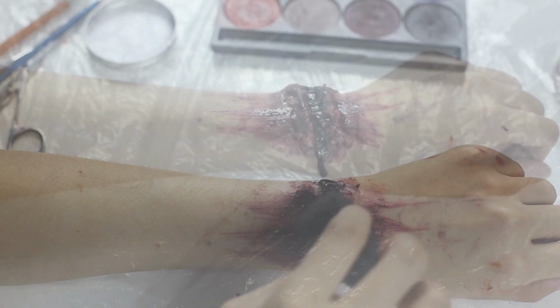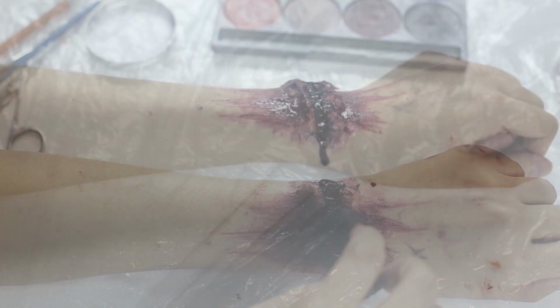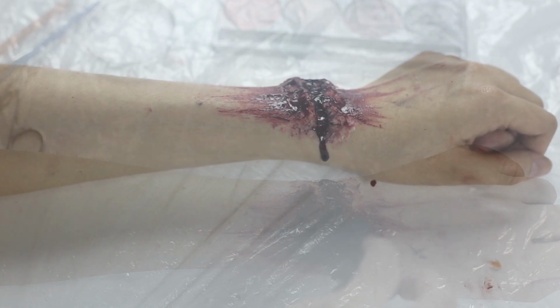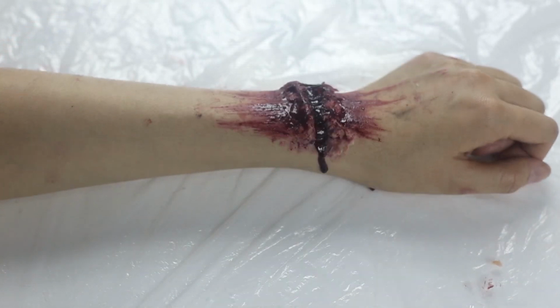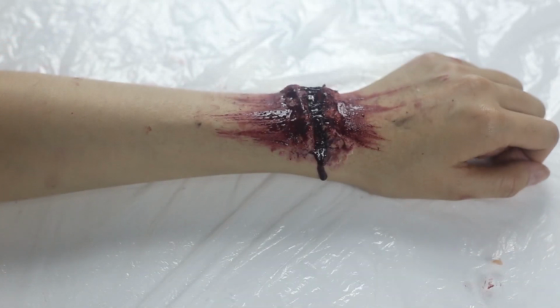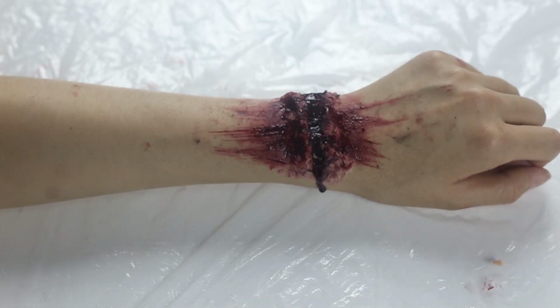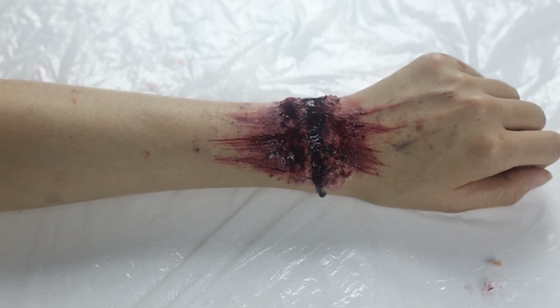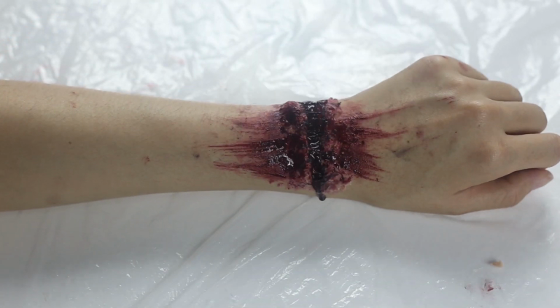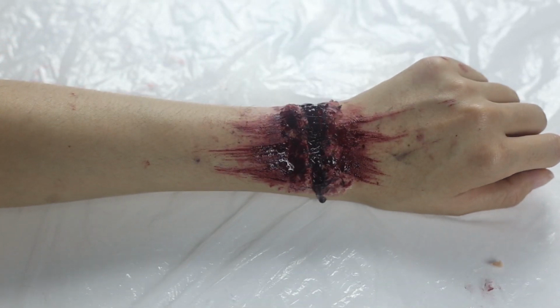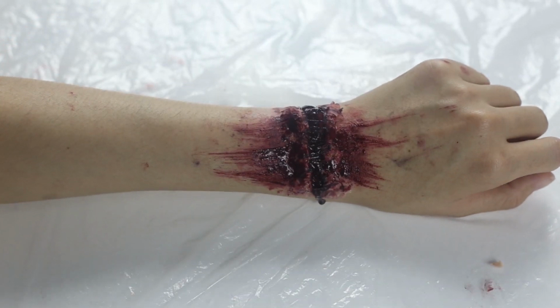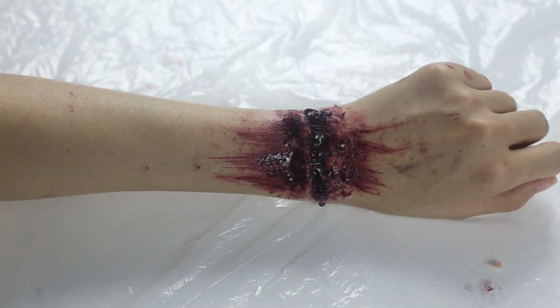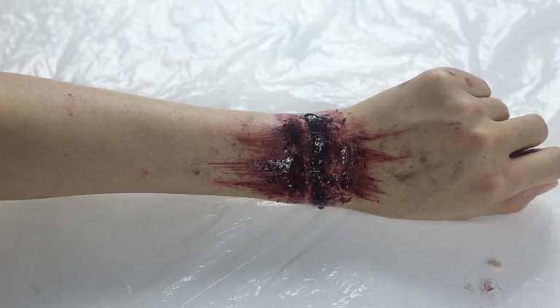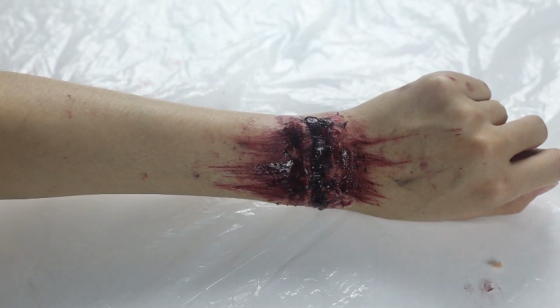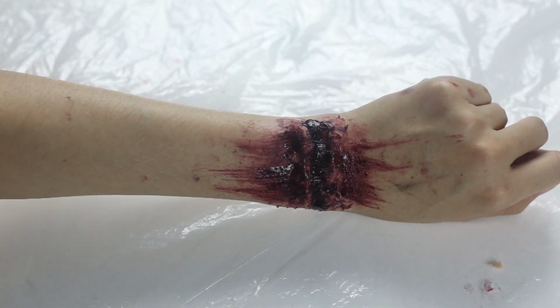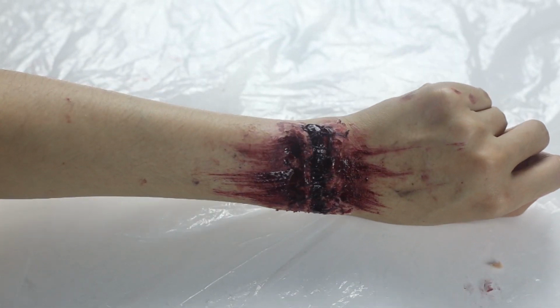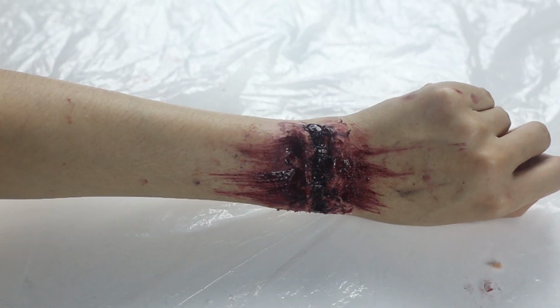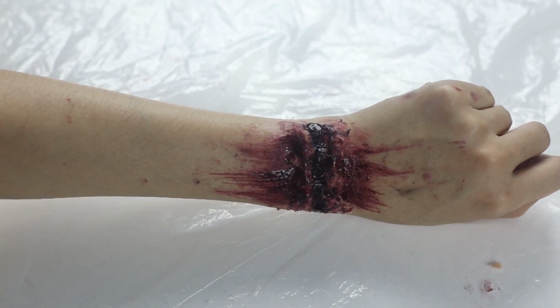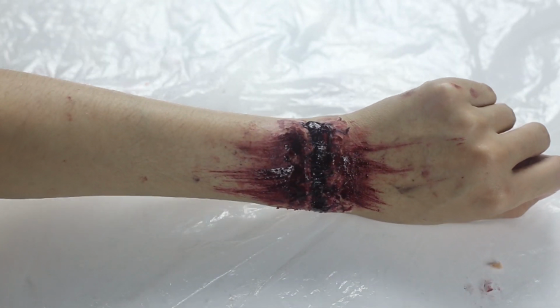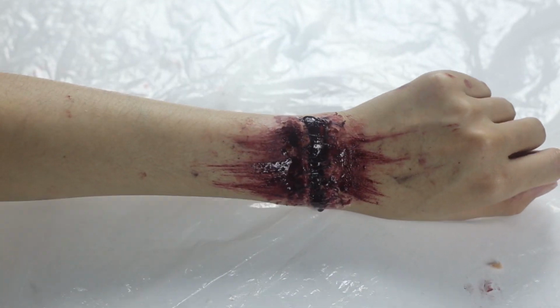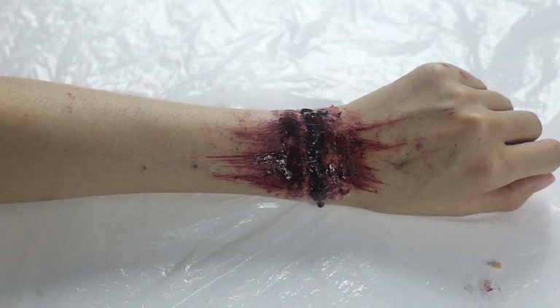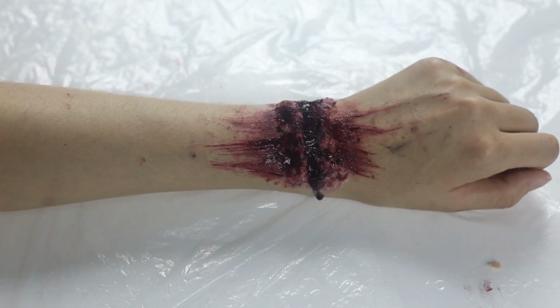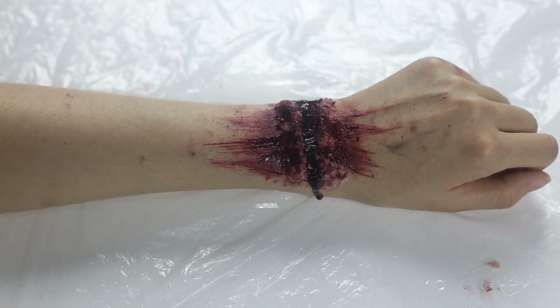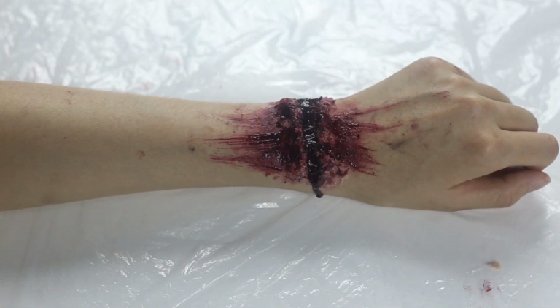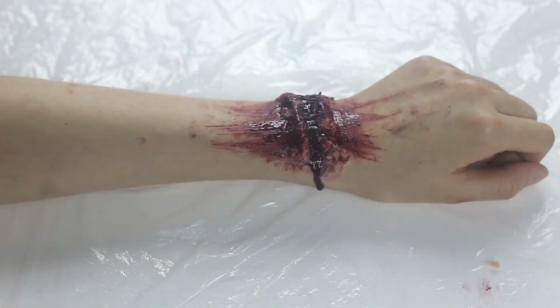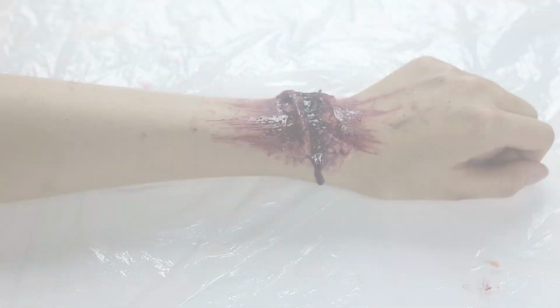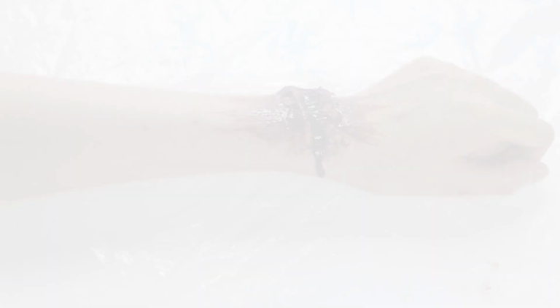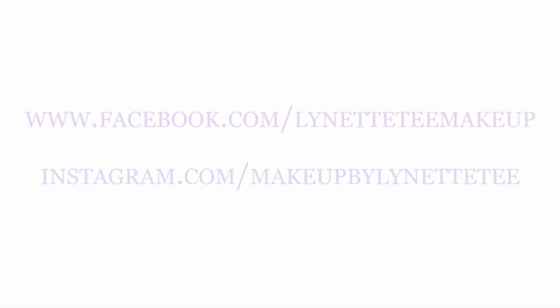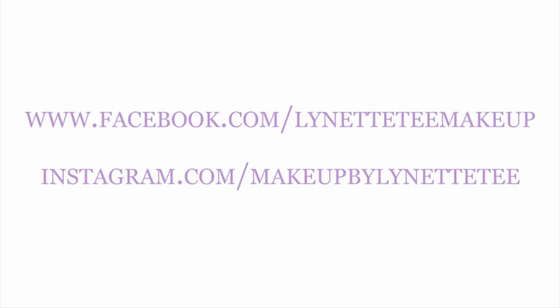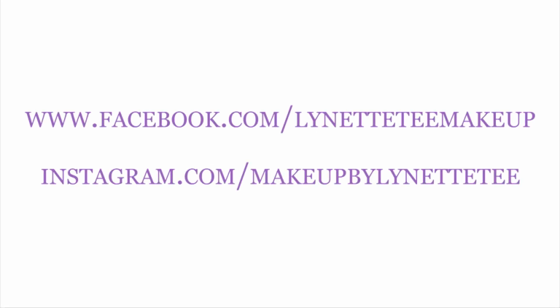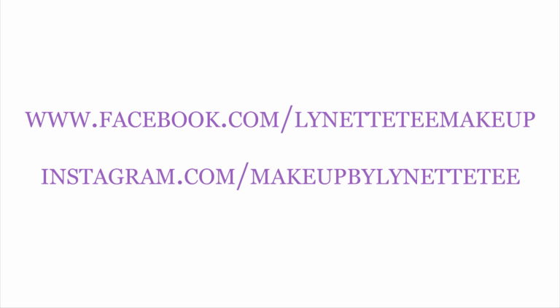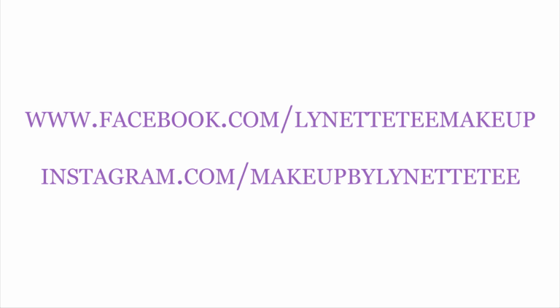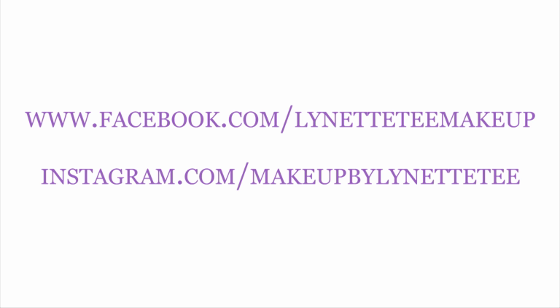Looks like I just reattached my hand! Hope you guys enjoy this tutorial. See you guys, bye!